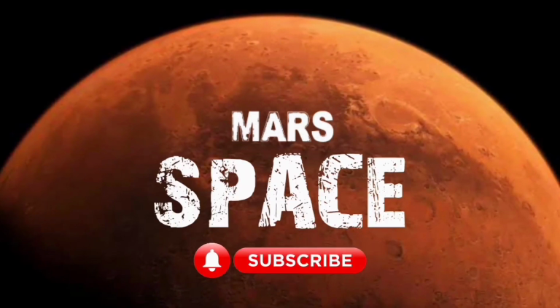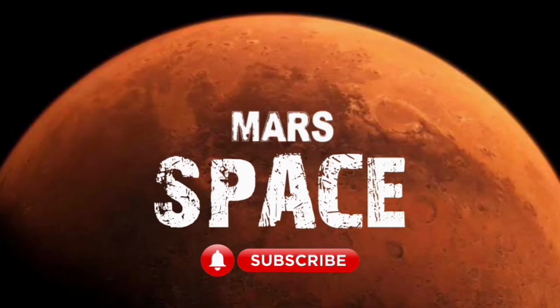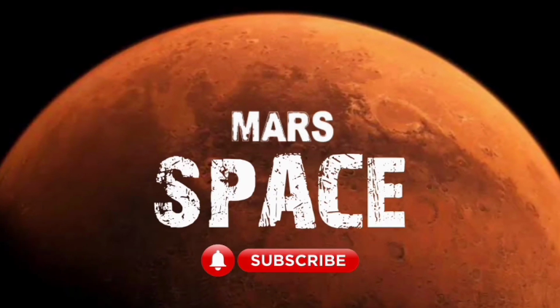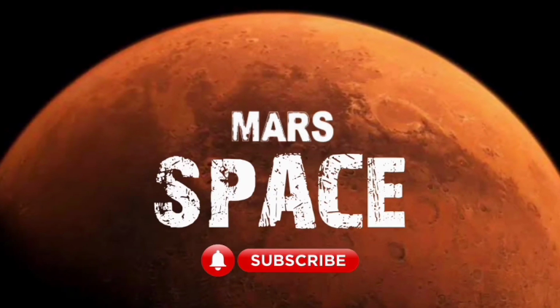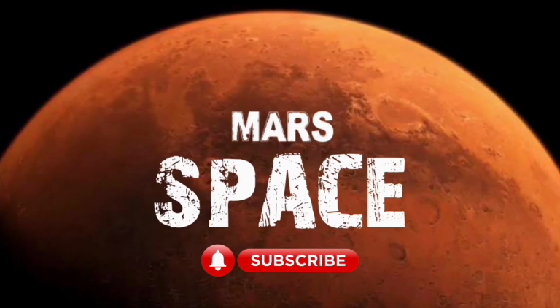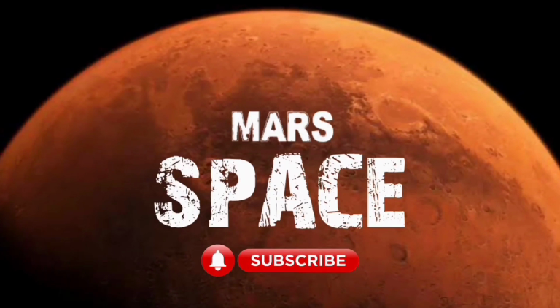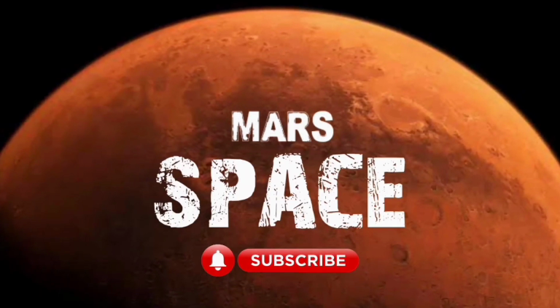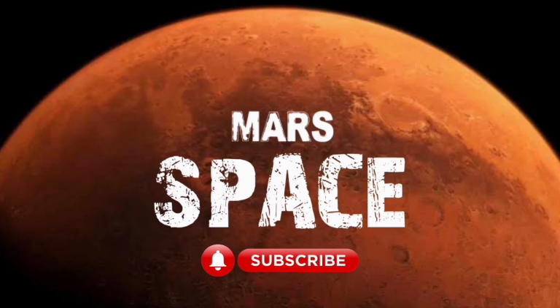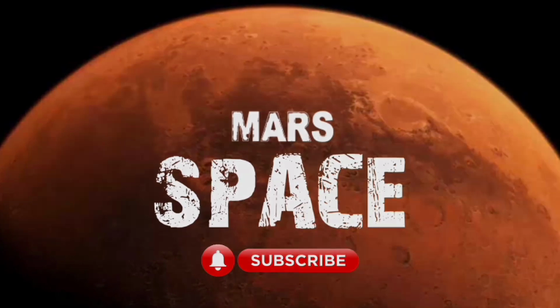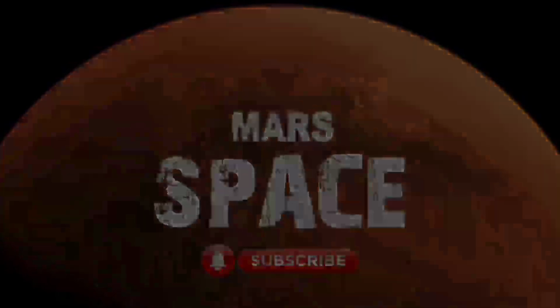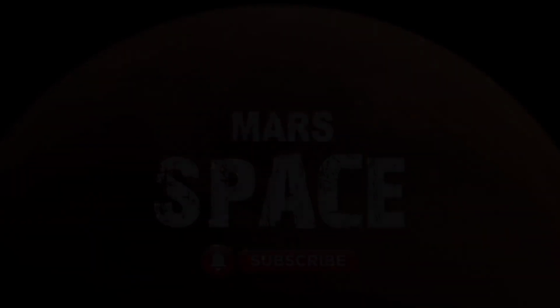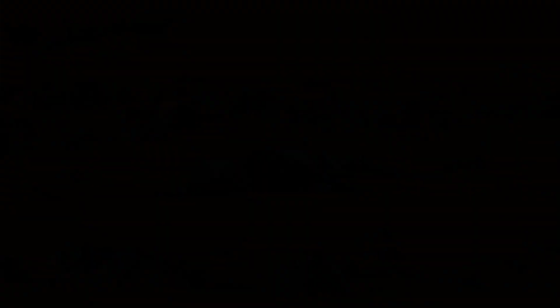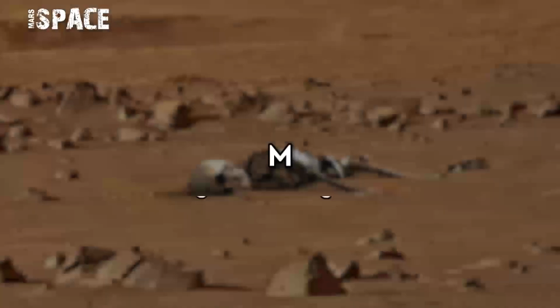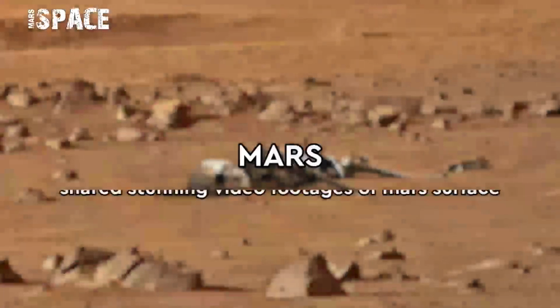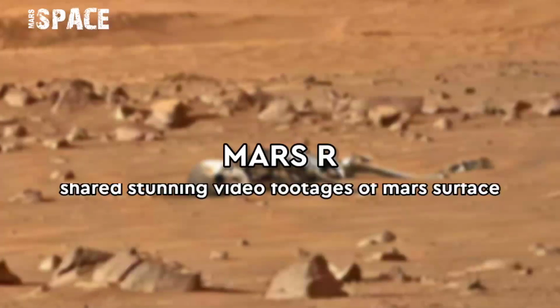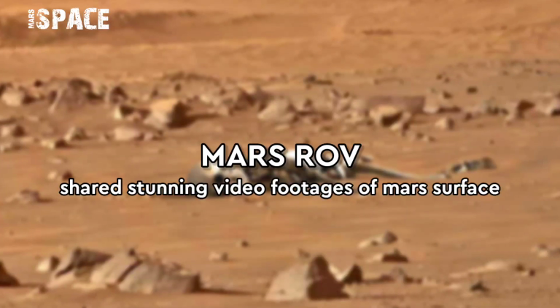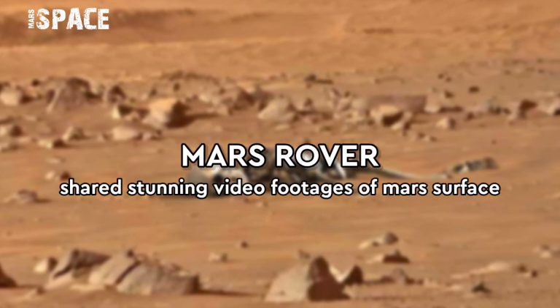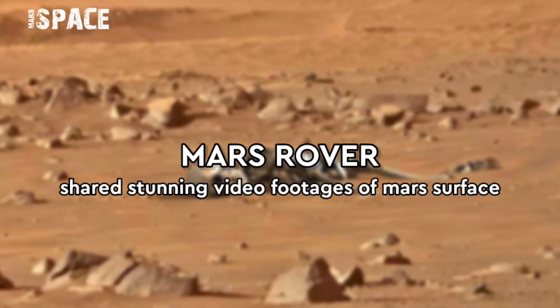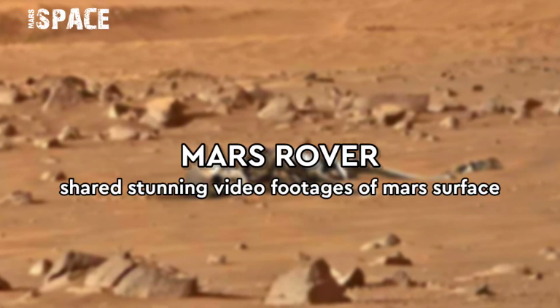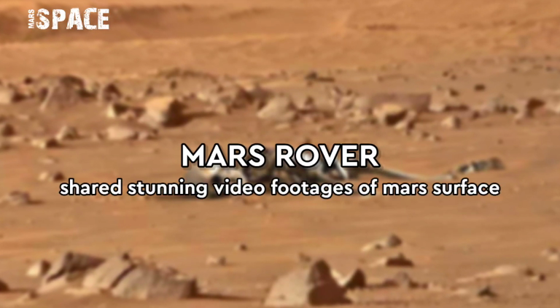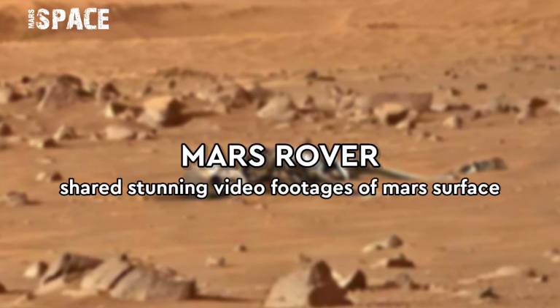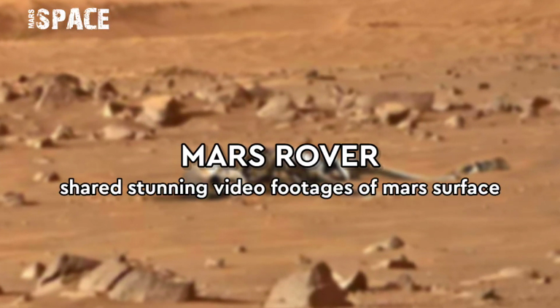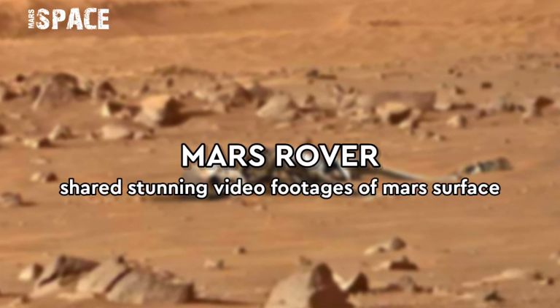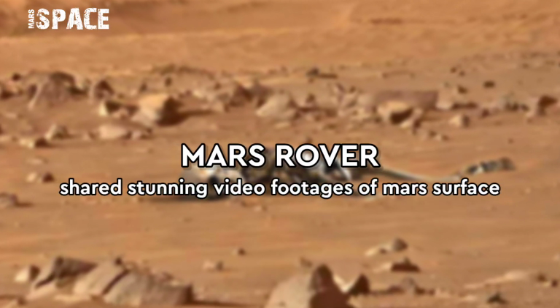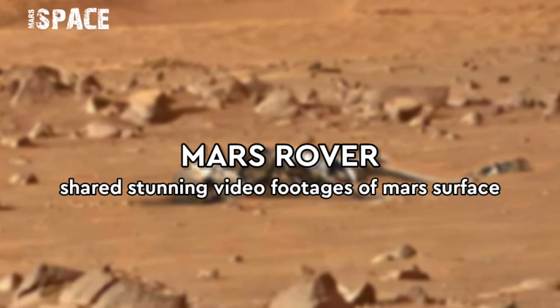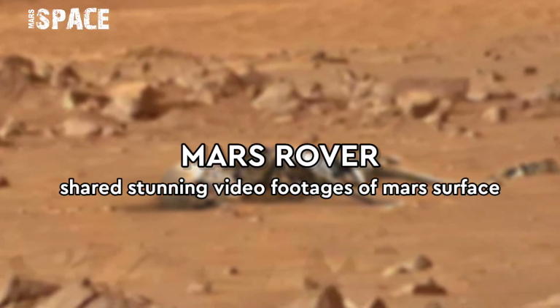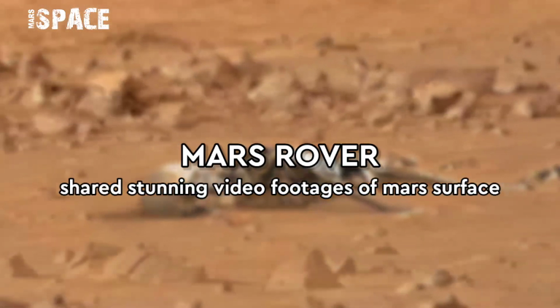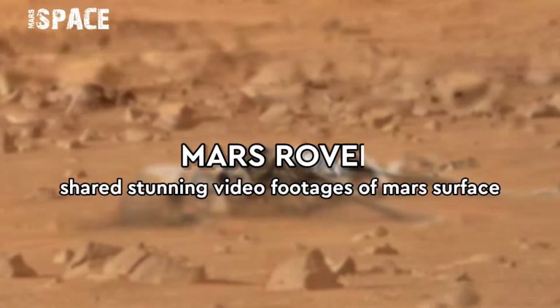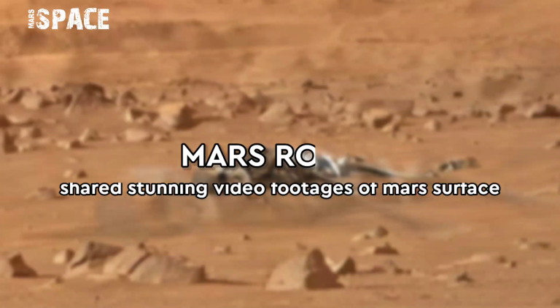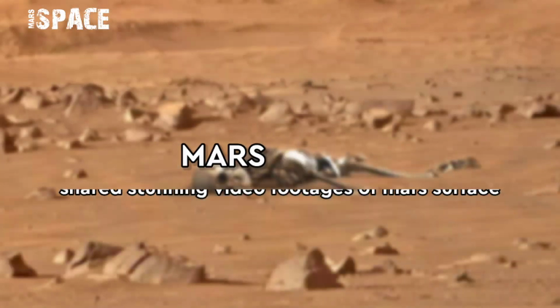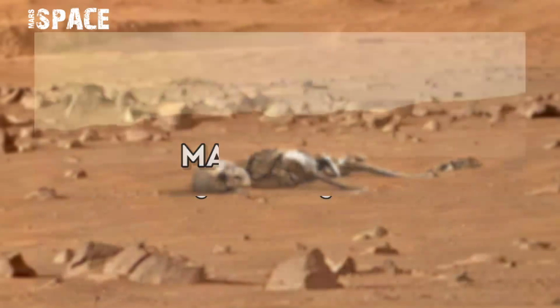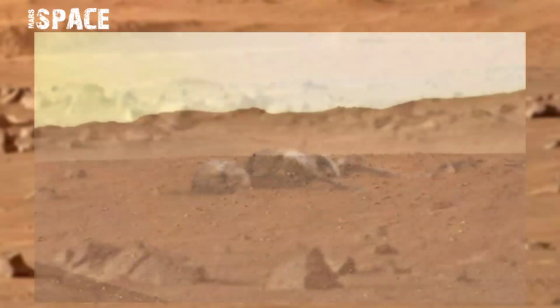Hello my dear friends, welcome back to our YouTube channel Mars Space. If you are new, hit the bell icon with thumbs up and please watch the full video.